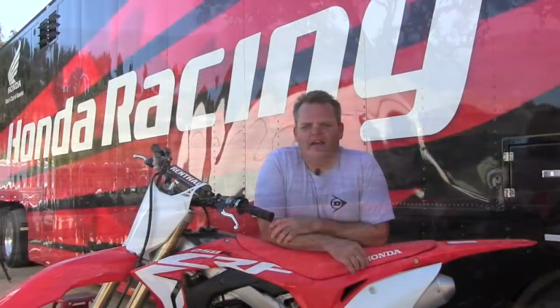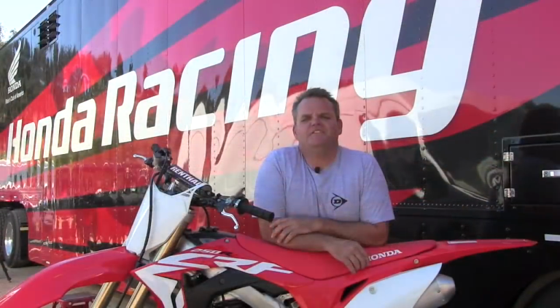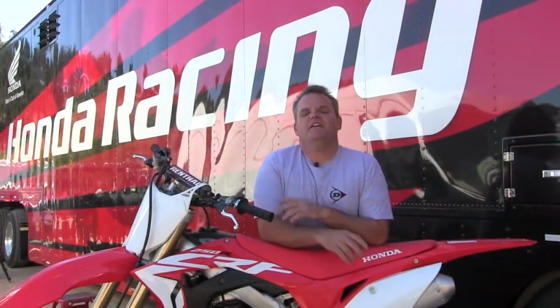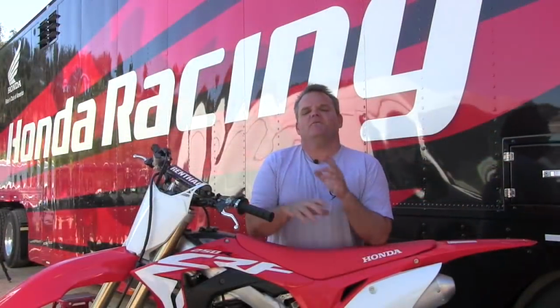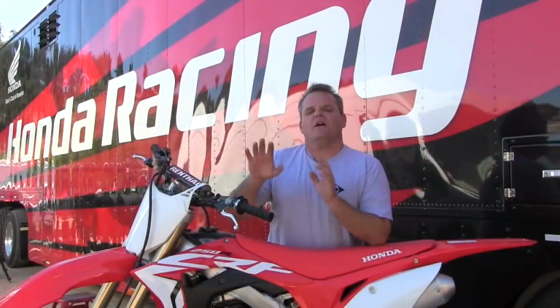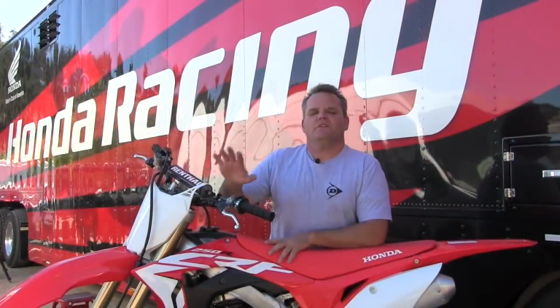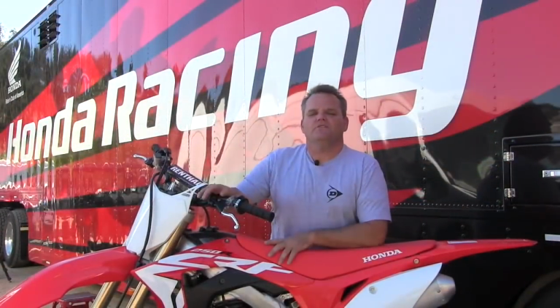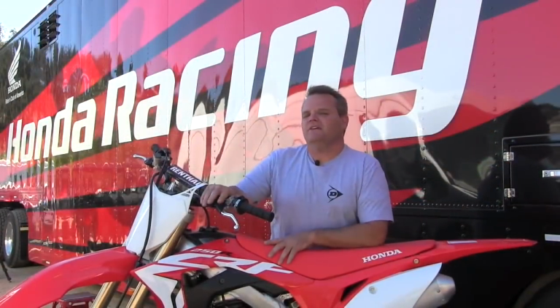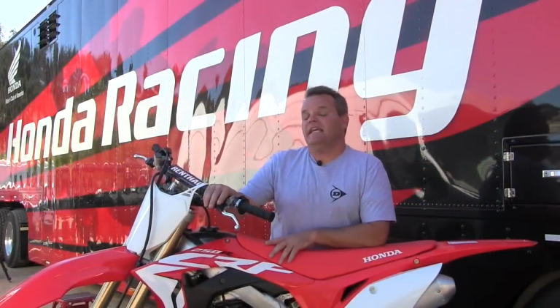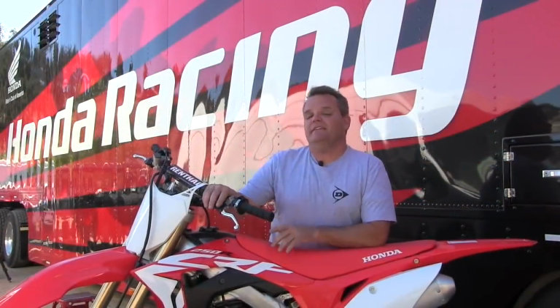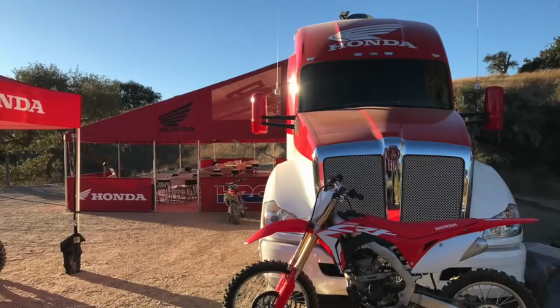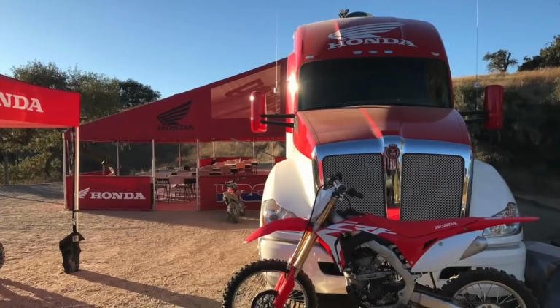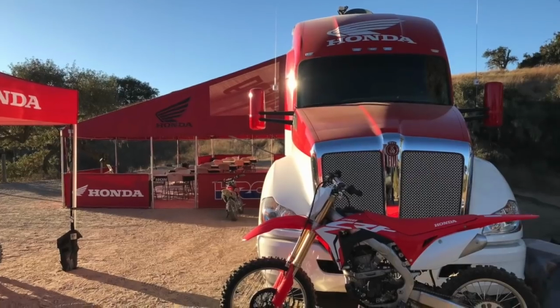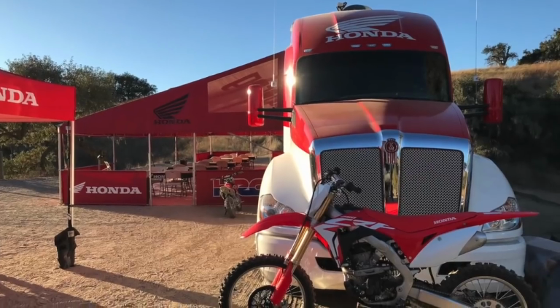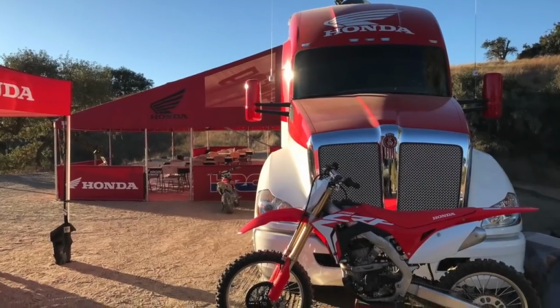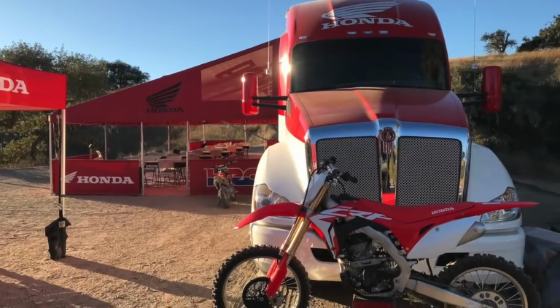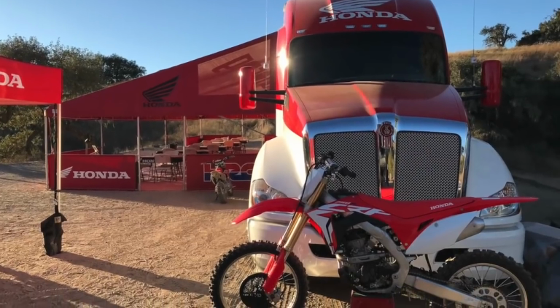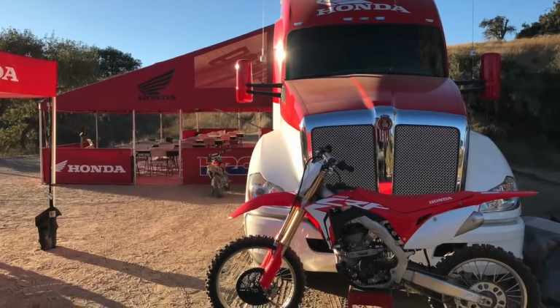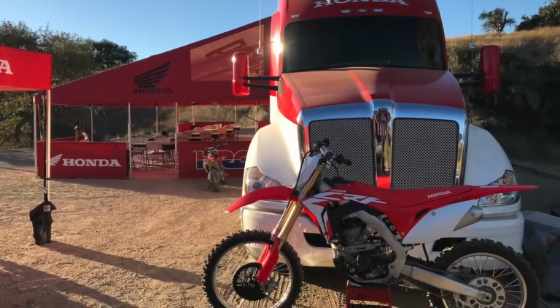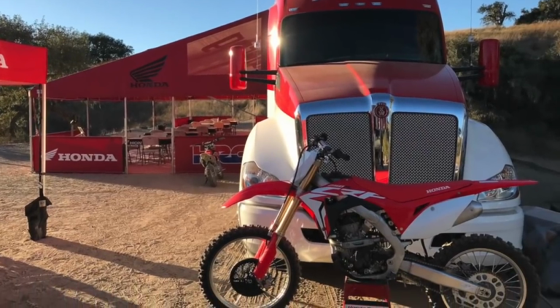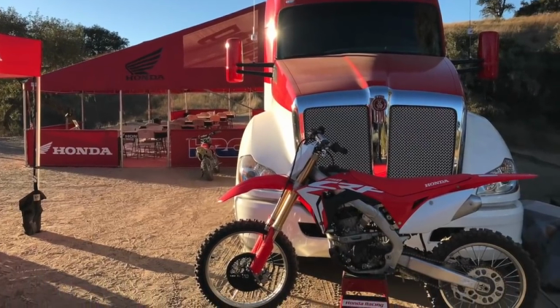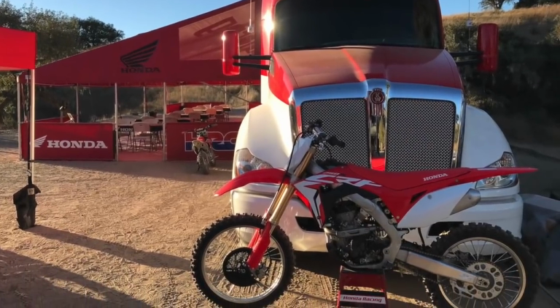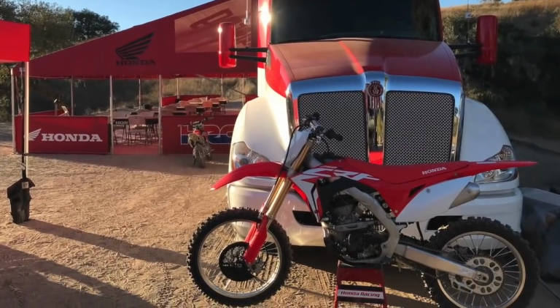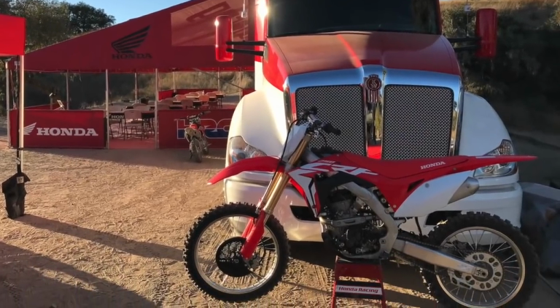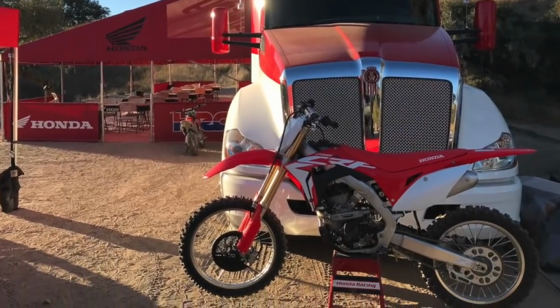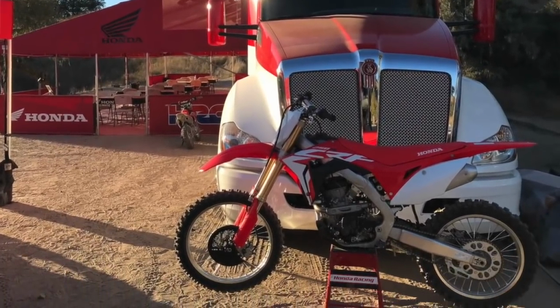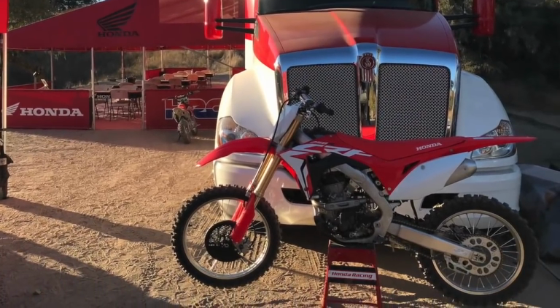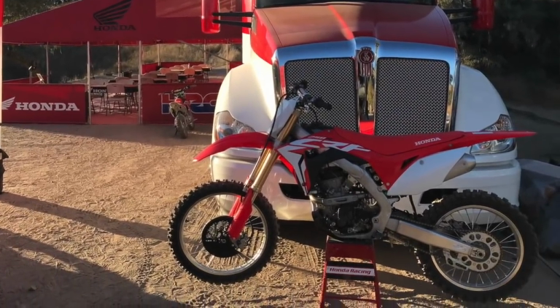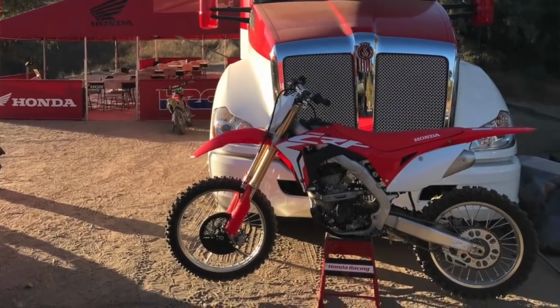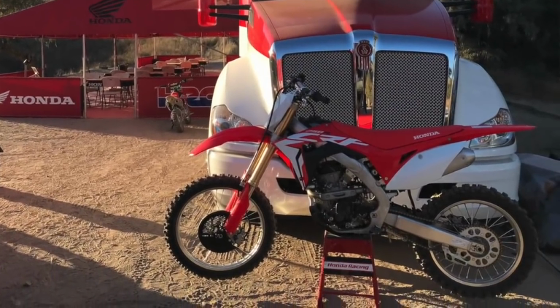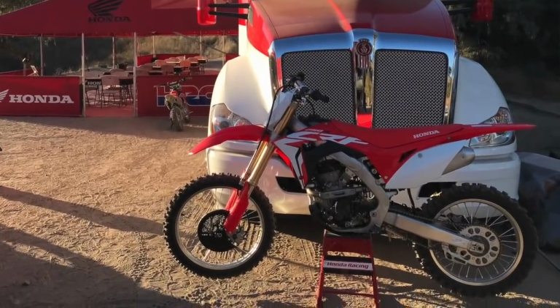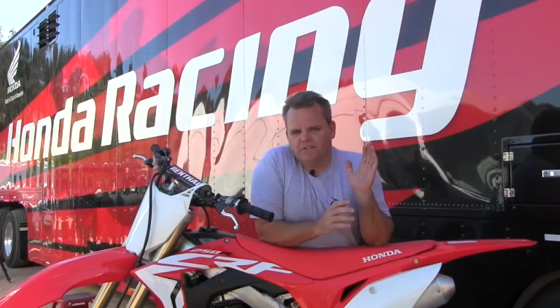Hey, Jay here. We're out with the 2018 Honda CRF250R. This has long been one of my favorite bikes for years.